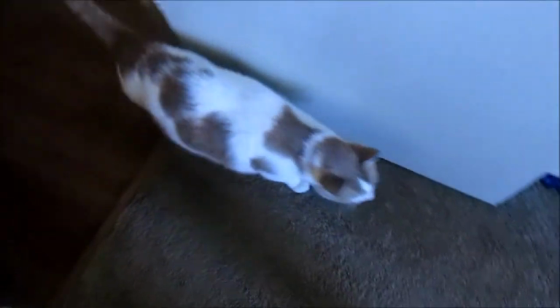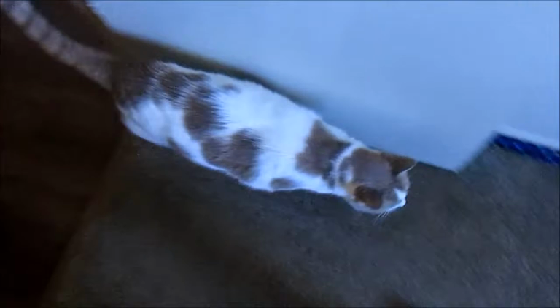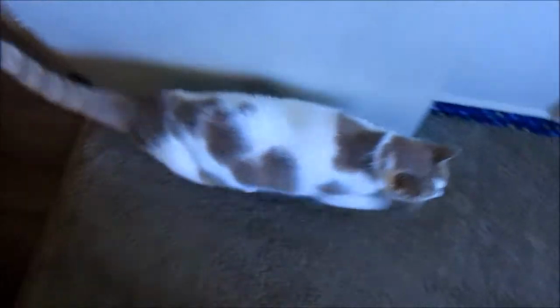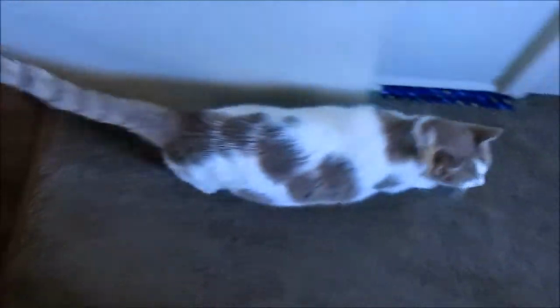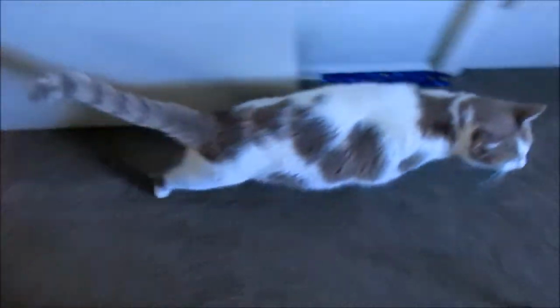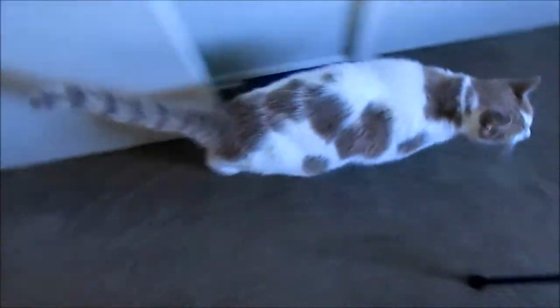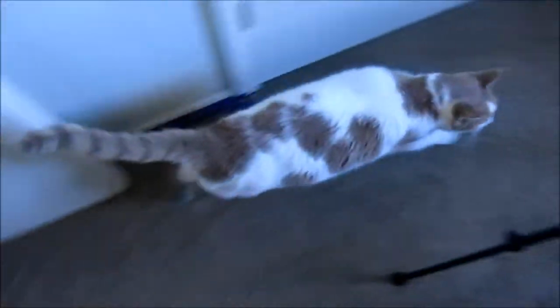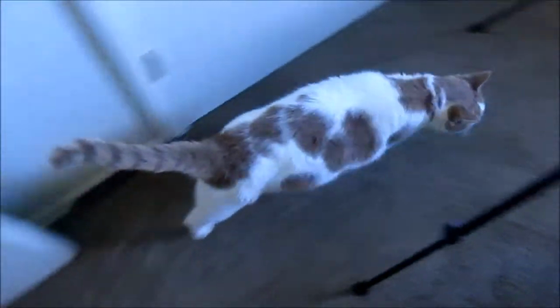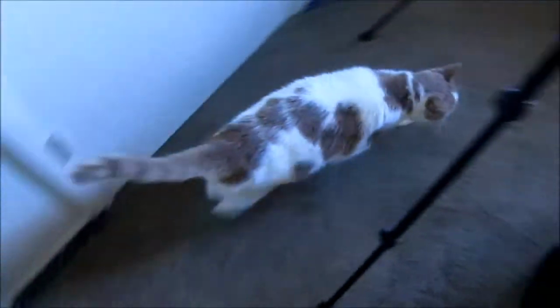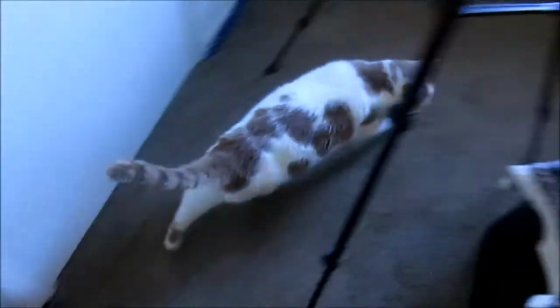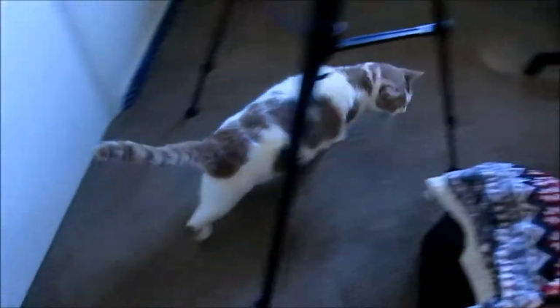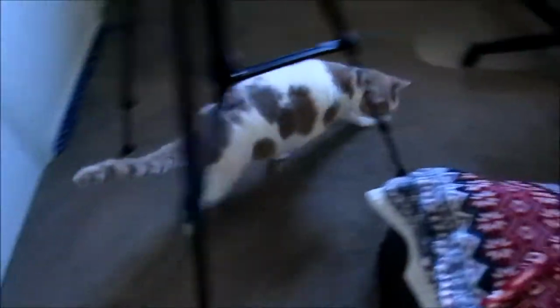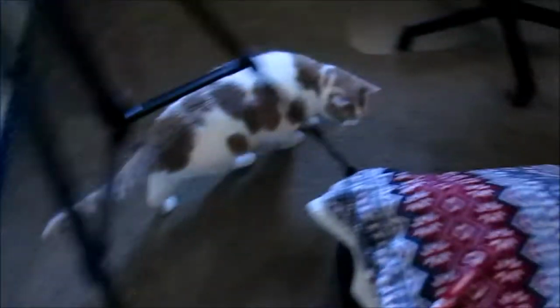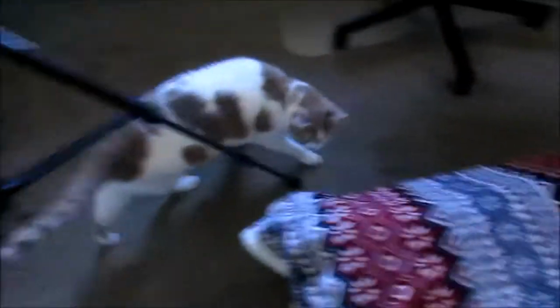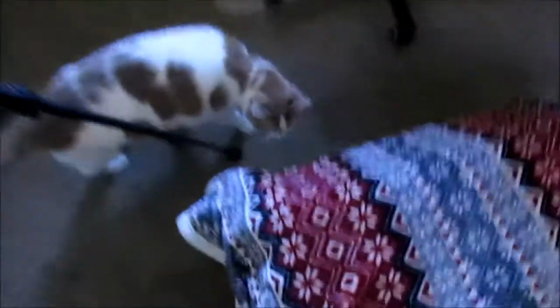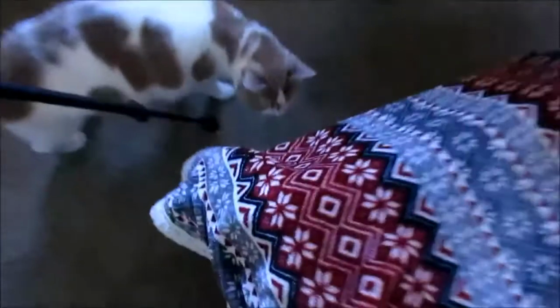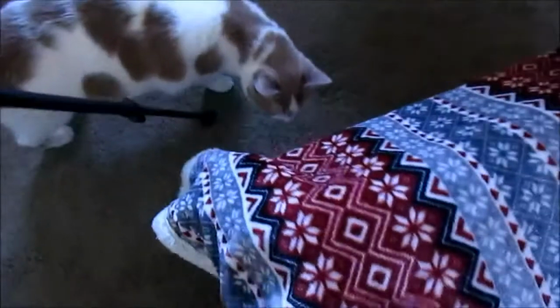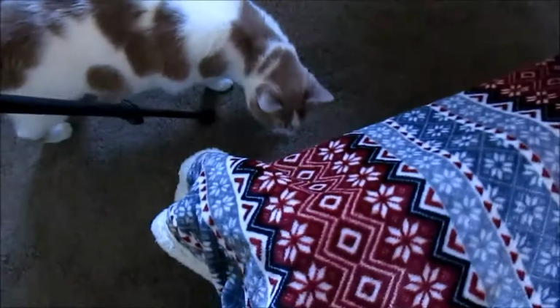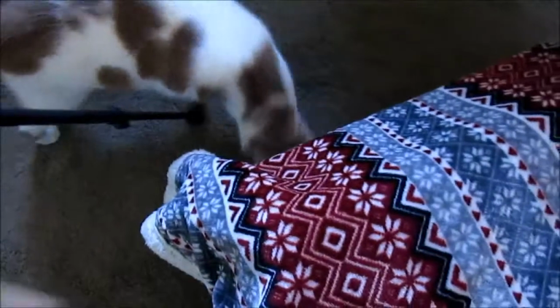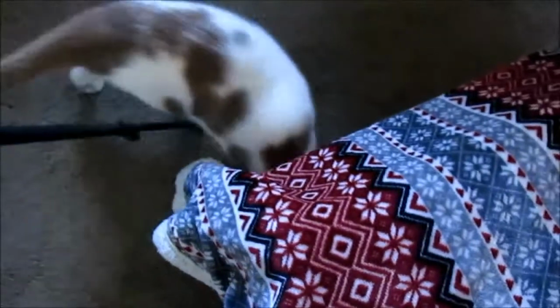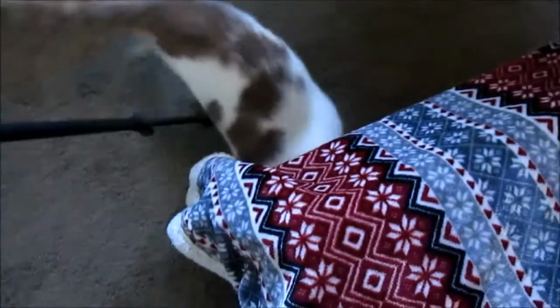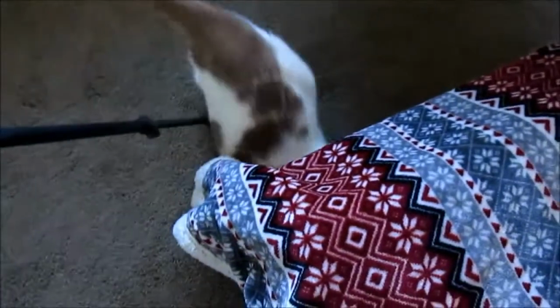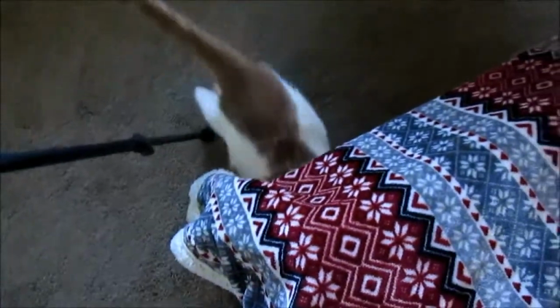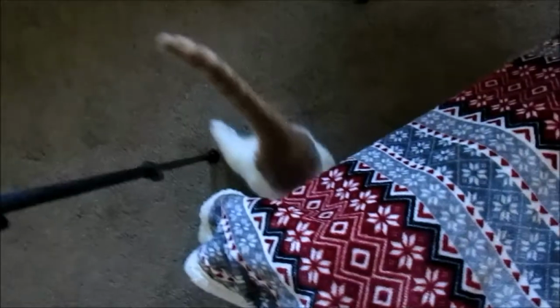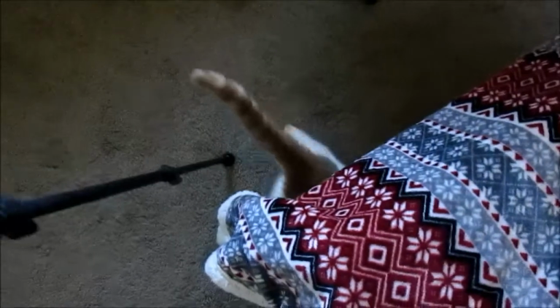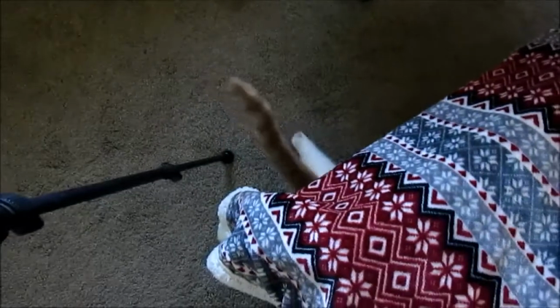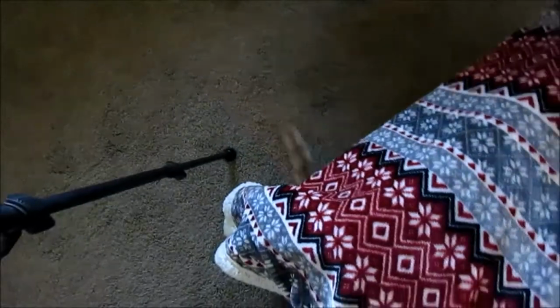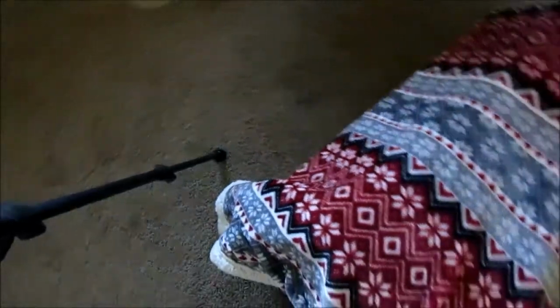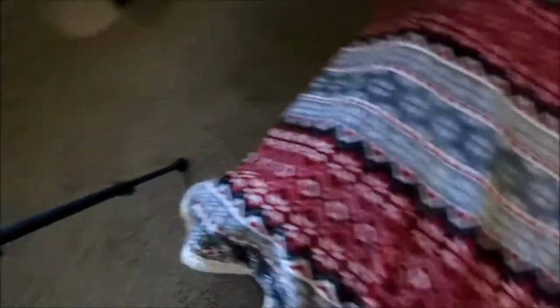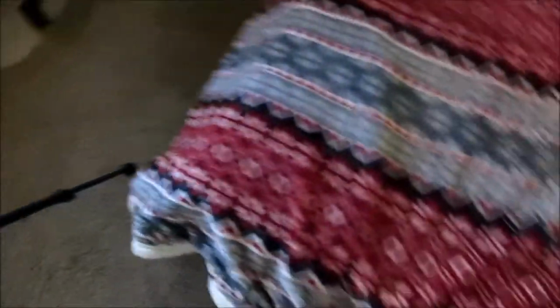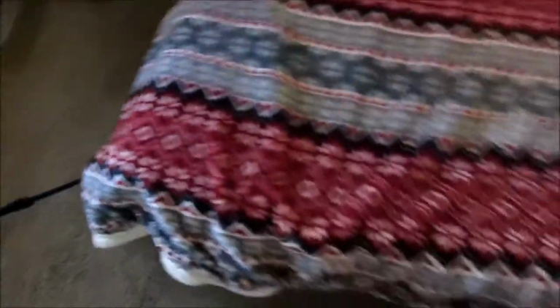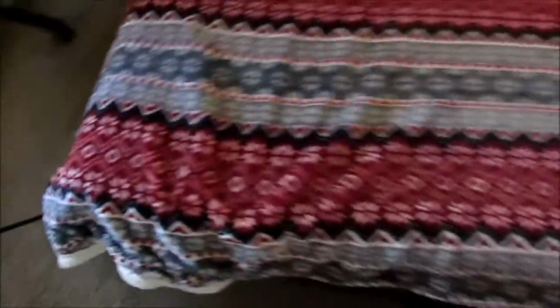Here is my cat Storm — he's wondering what the heck is going on in here. He's going to go under; that is his man cave under the IKEA bed.